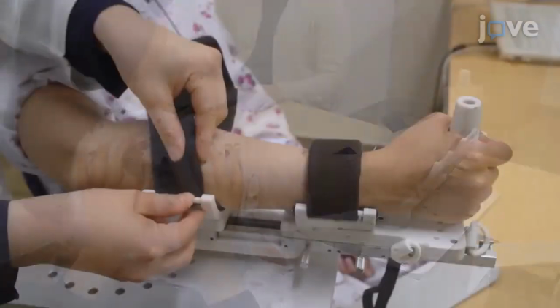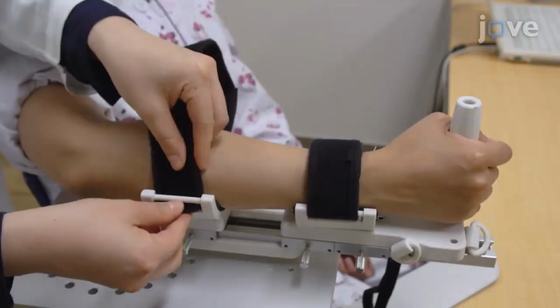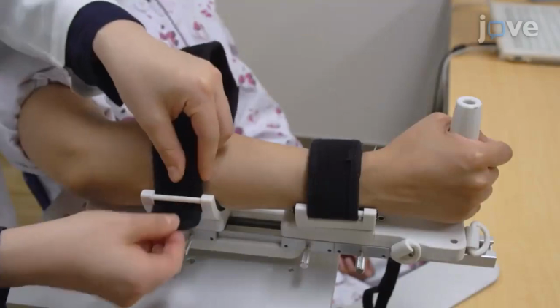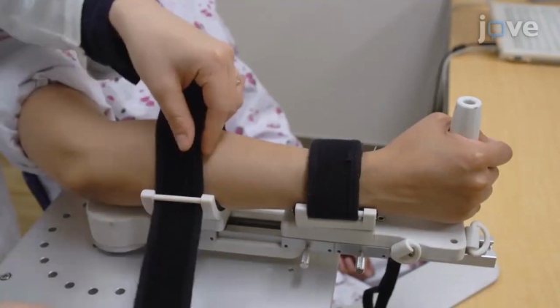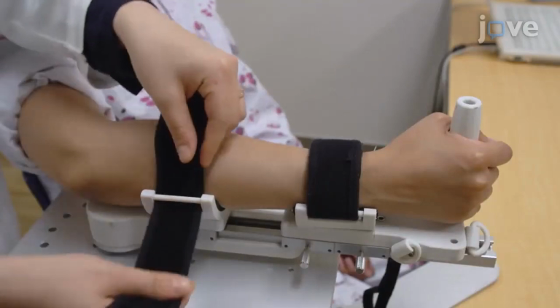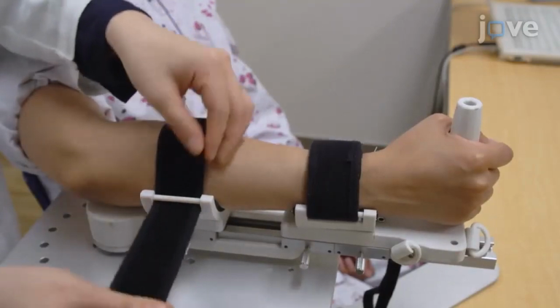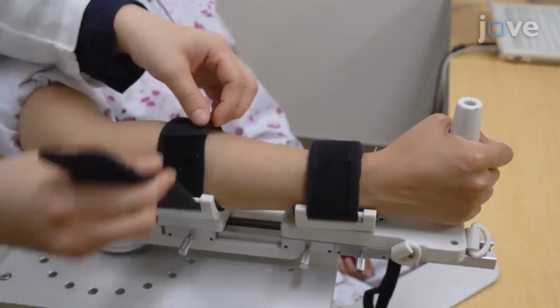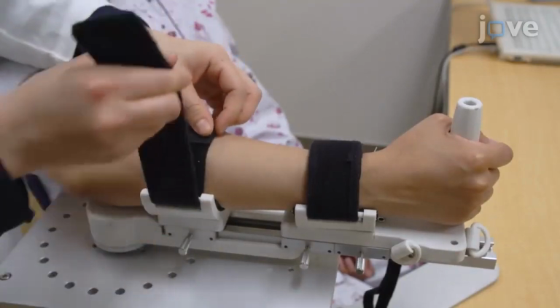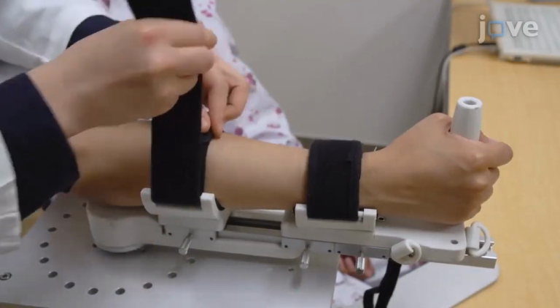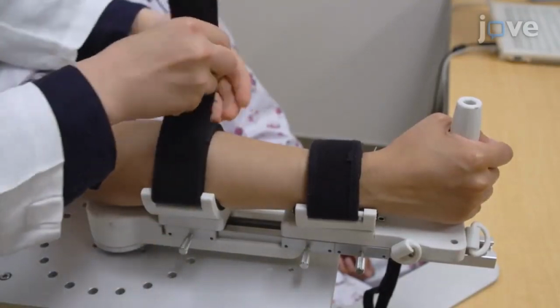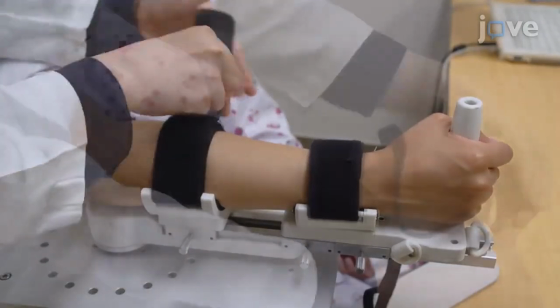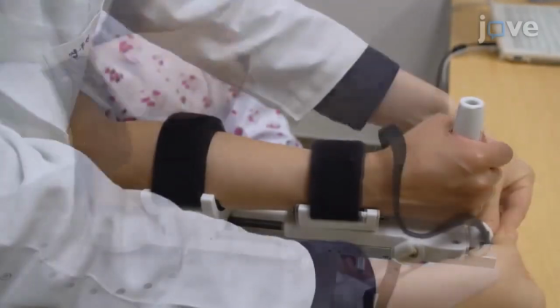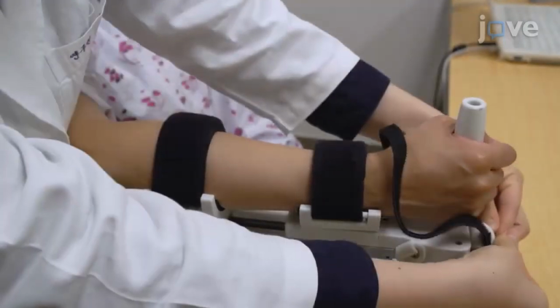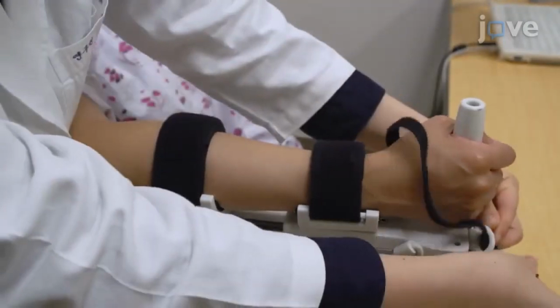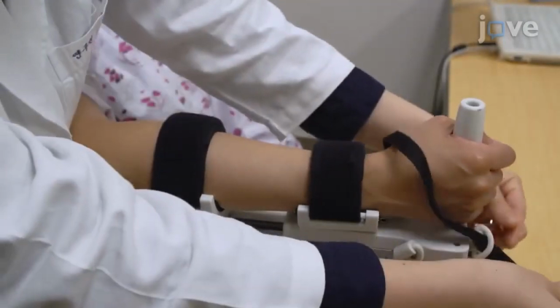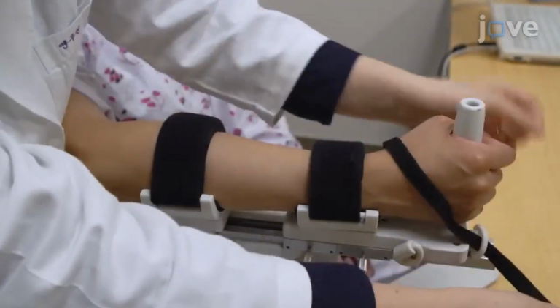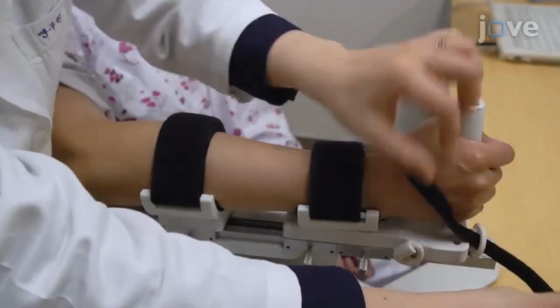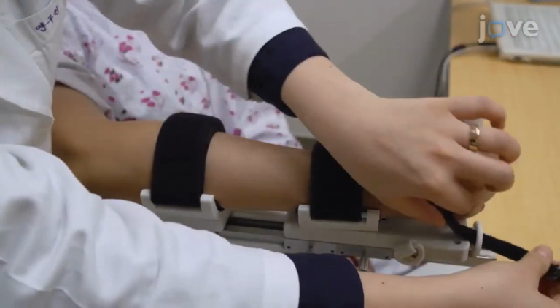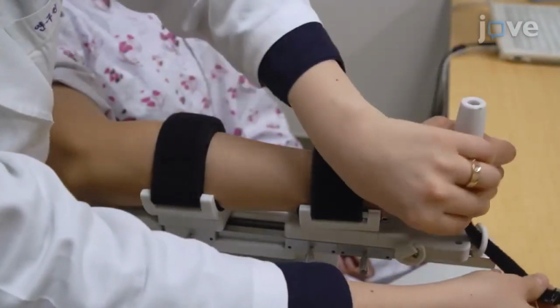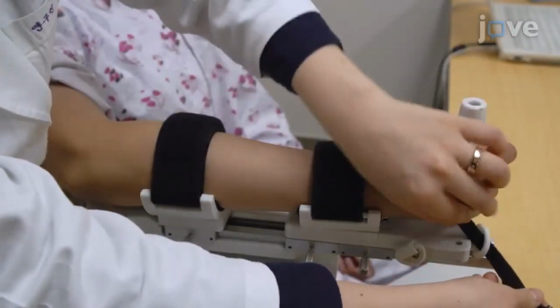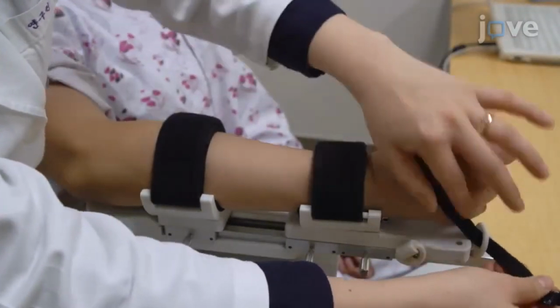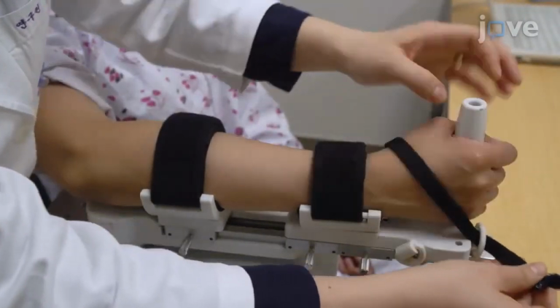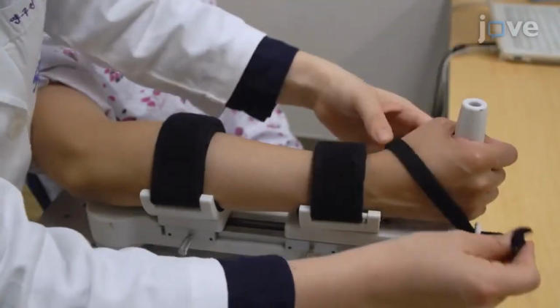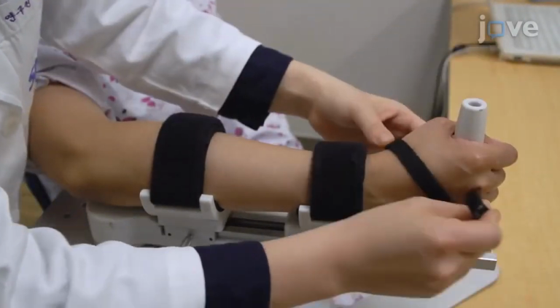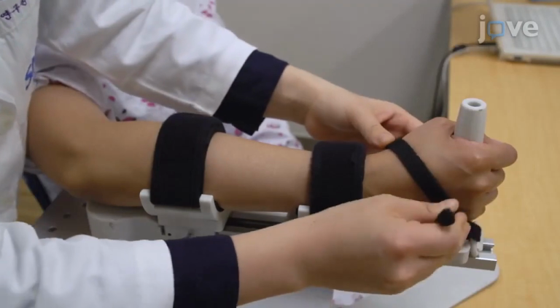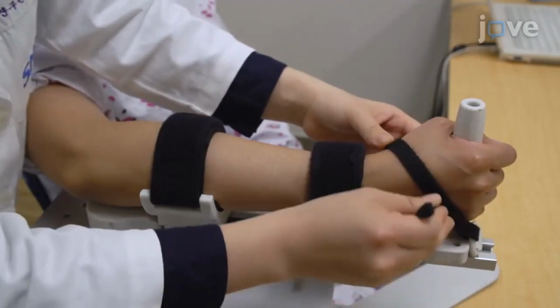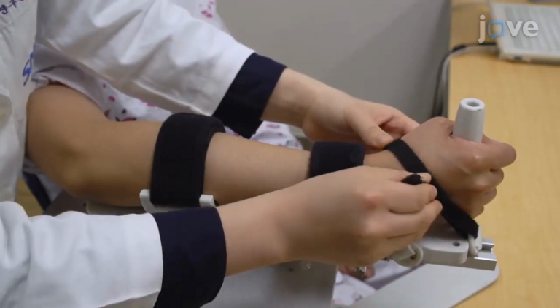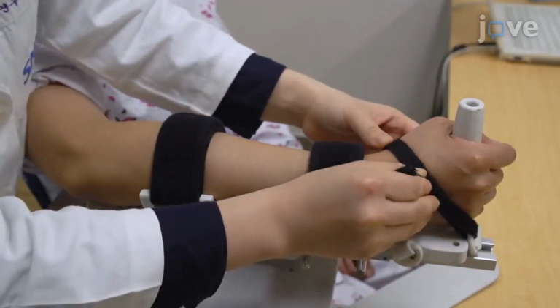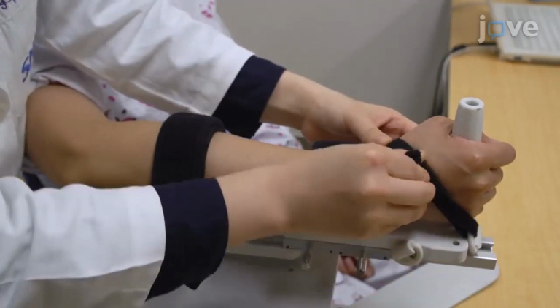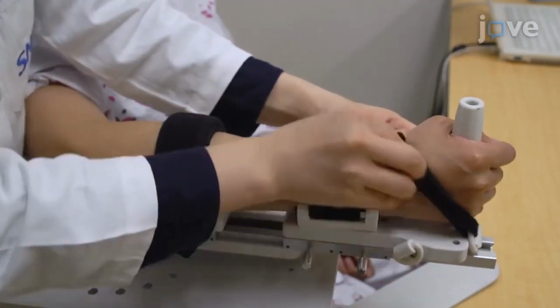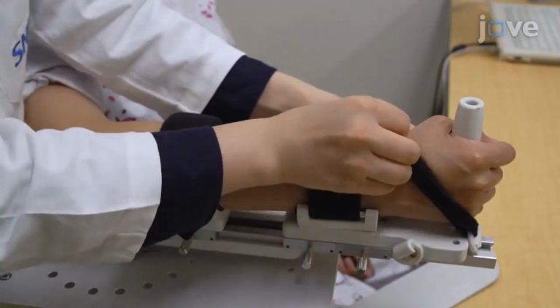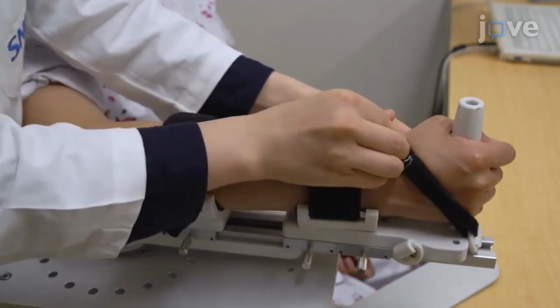Fasten the straps of the forearm cuff. Next, instruct the subject to hold the handle and fasten their hand to the handle with straps.